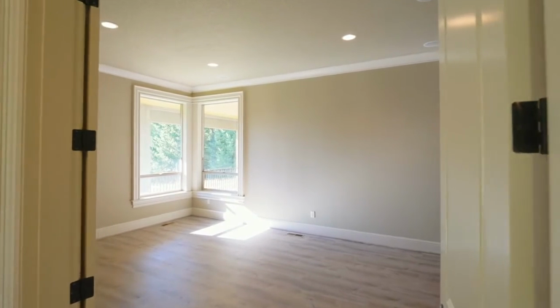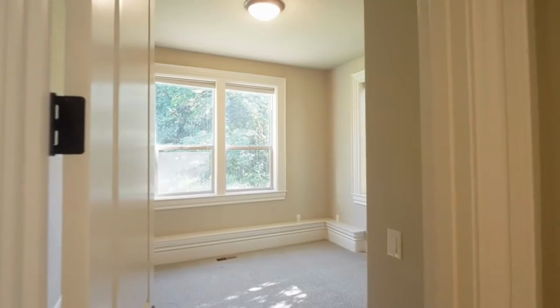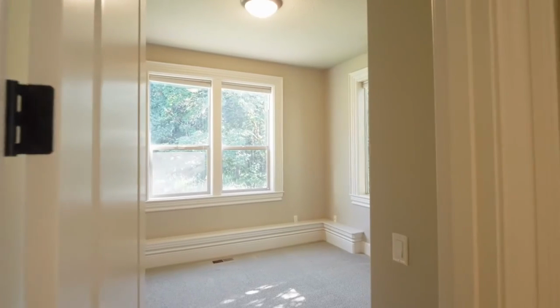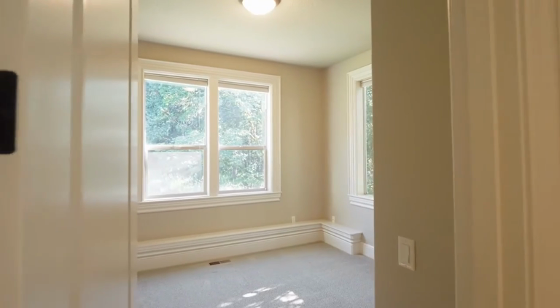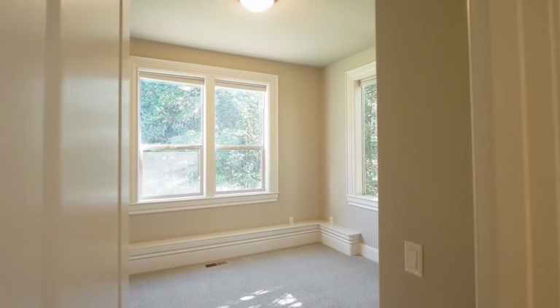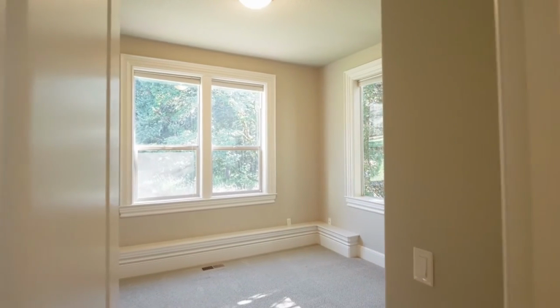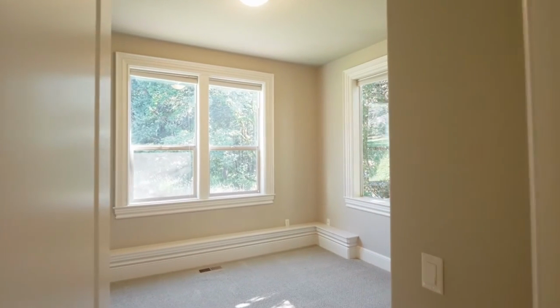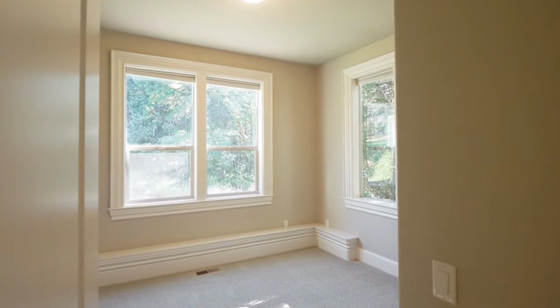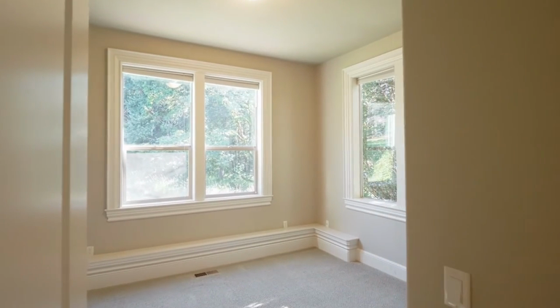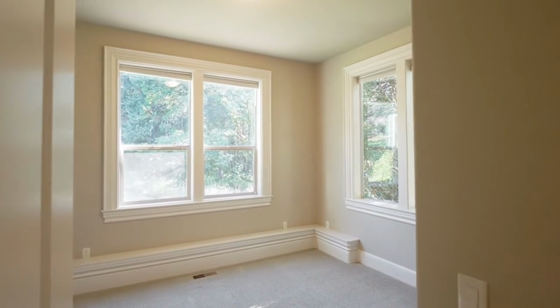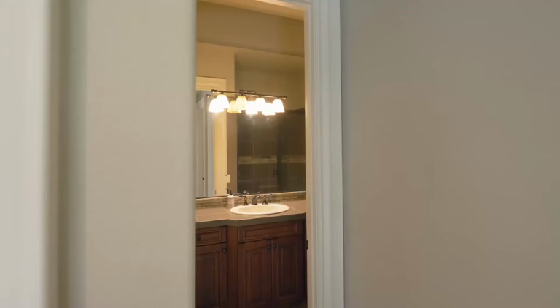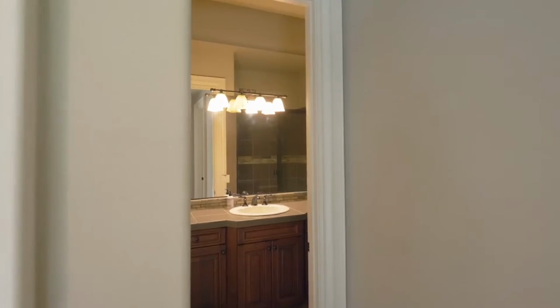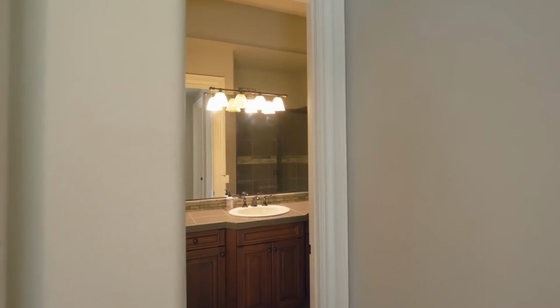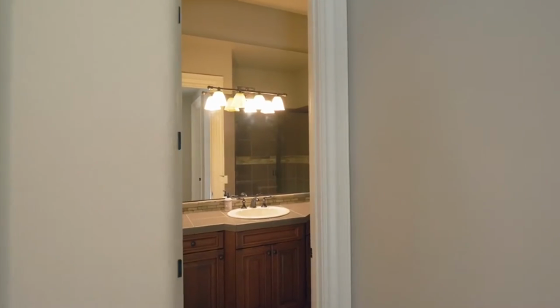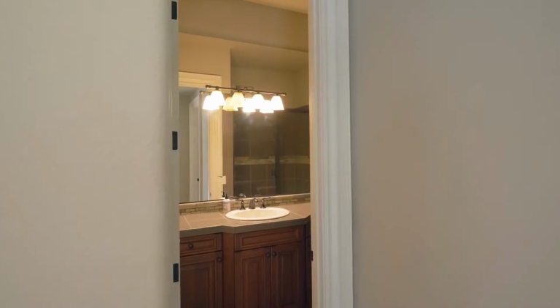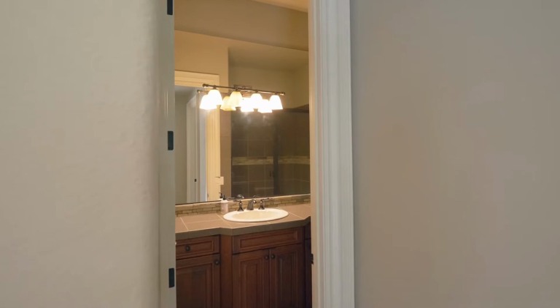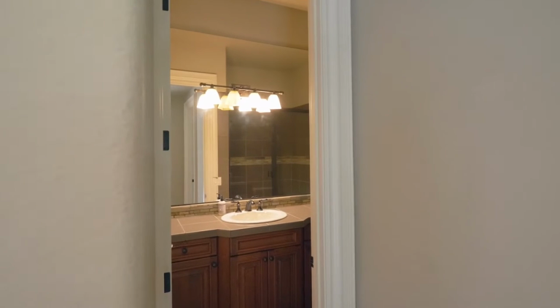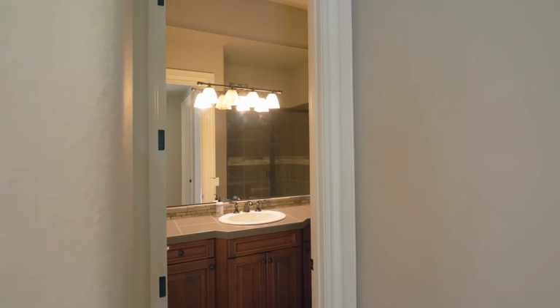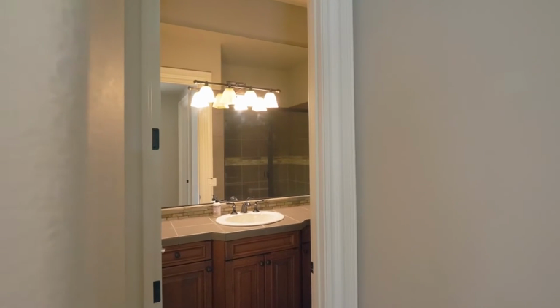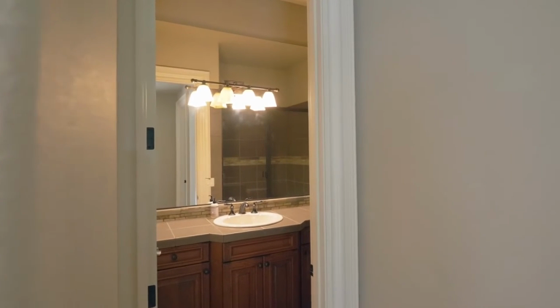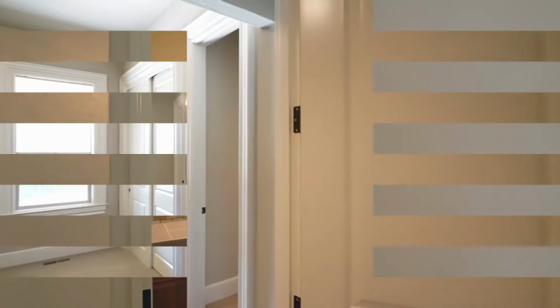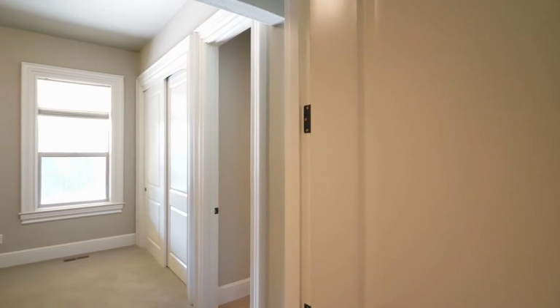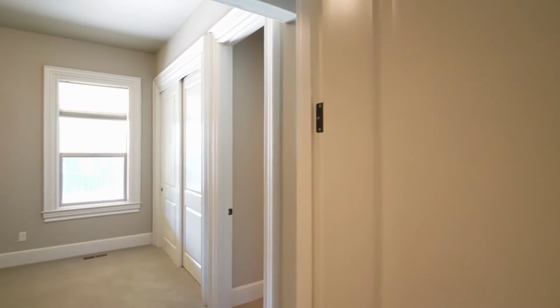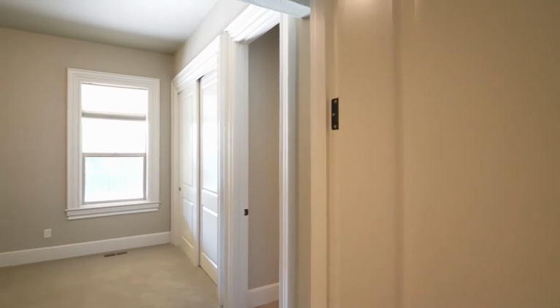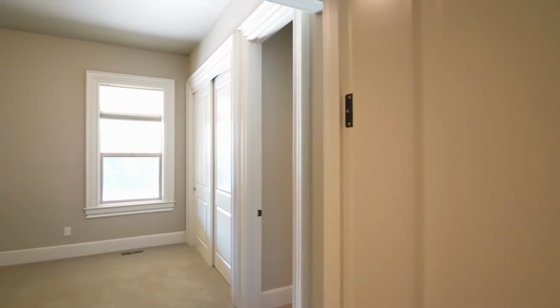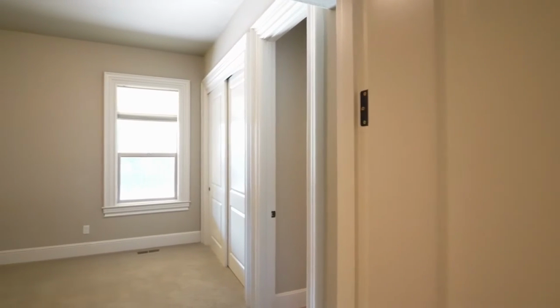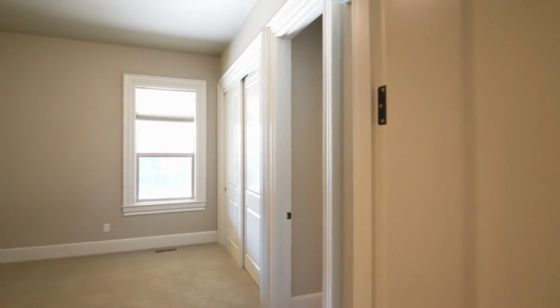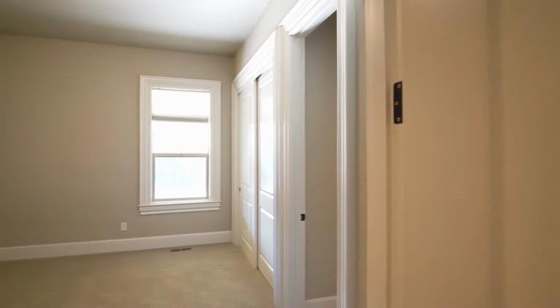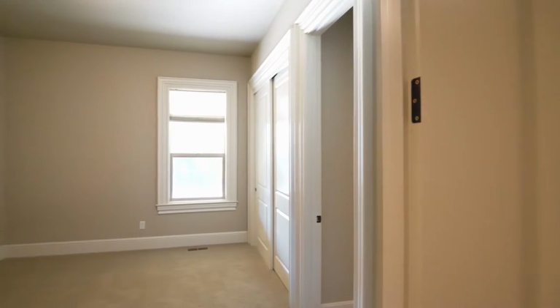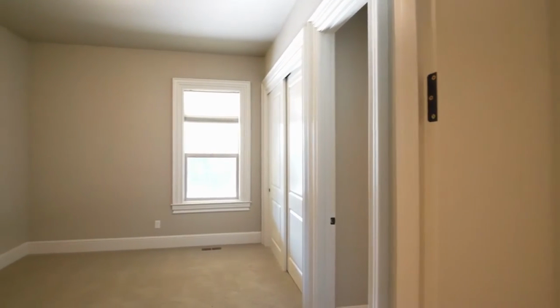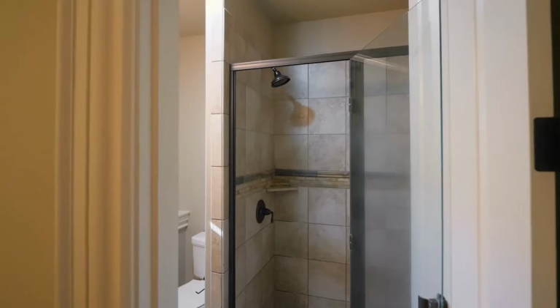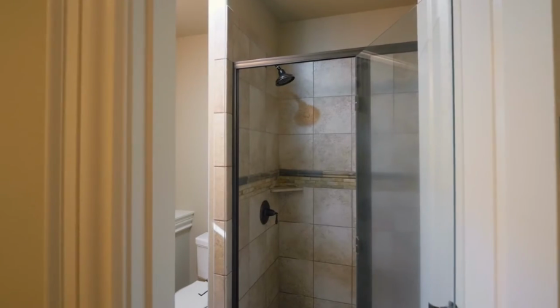Two more bedrooms and two bathrooms round out this level, plus a huge walk-in storage area for all the things you need access to.